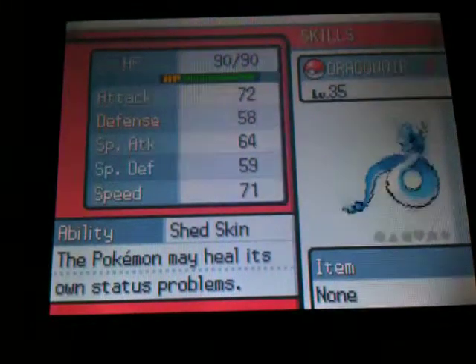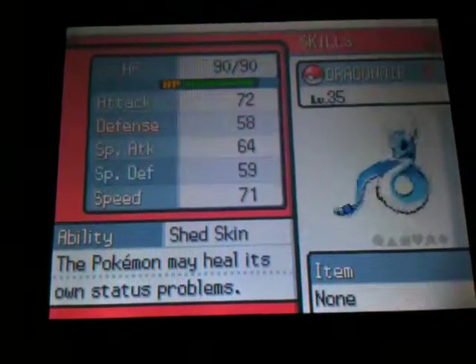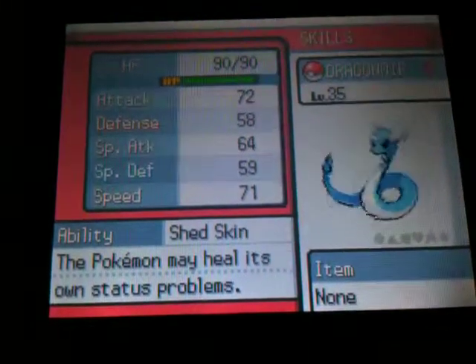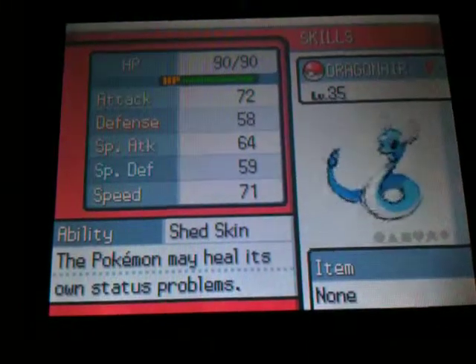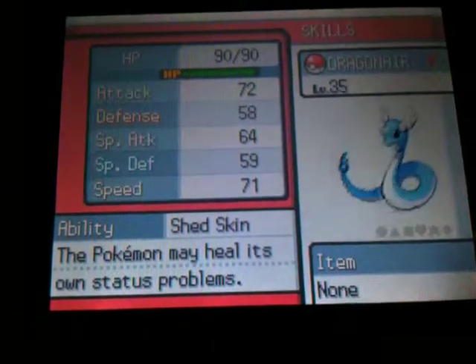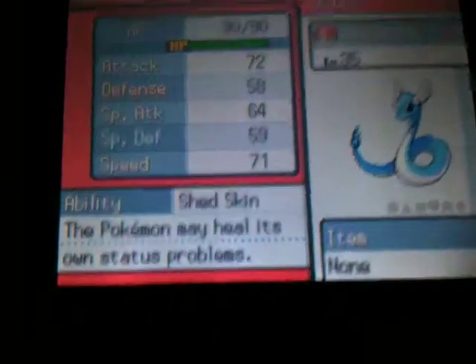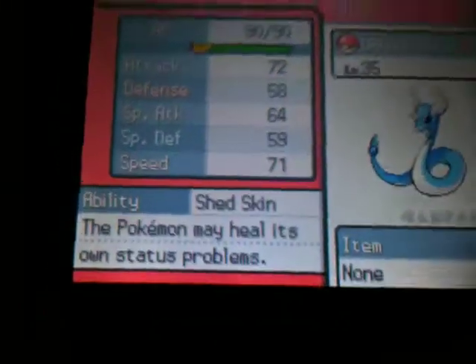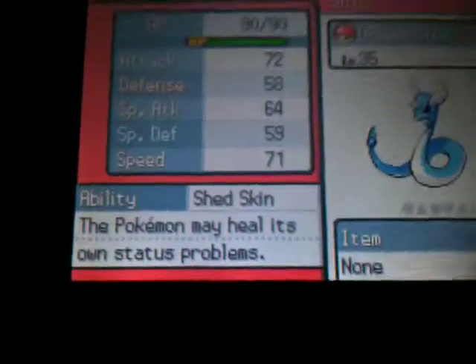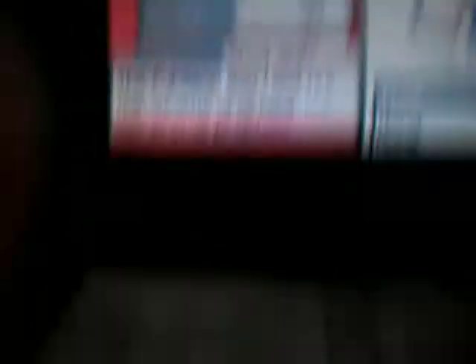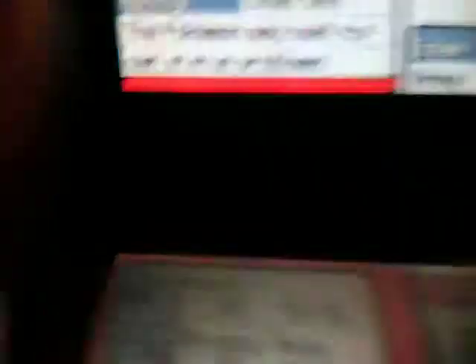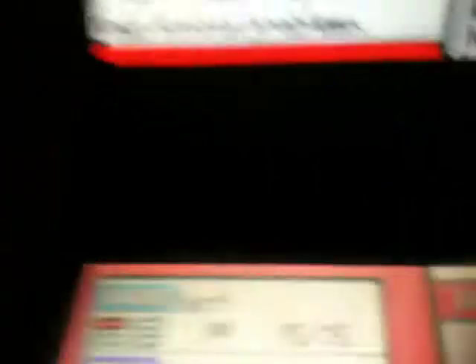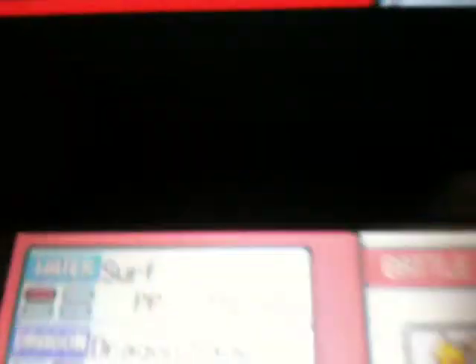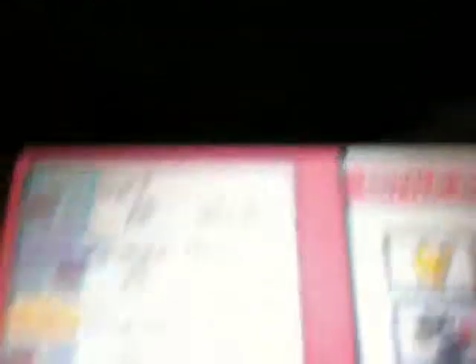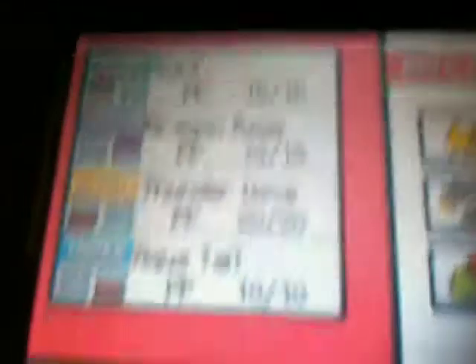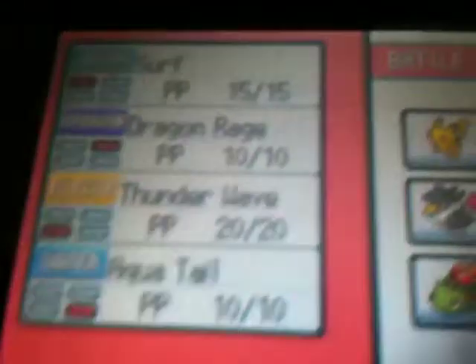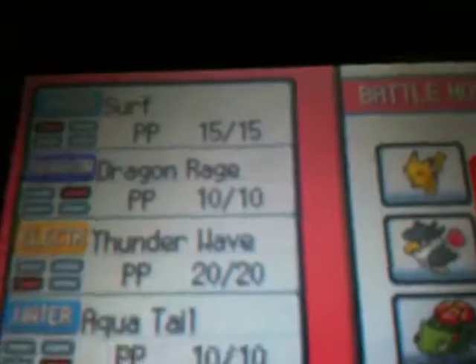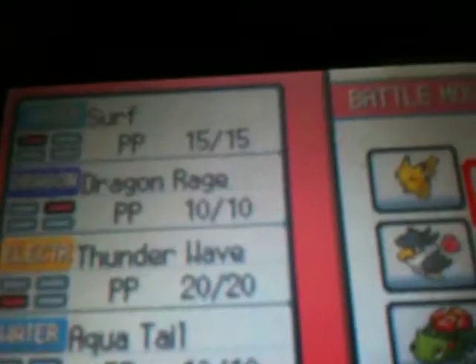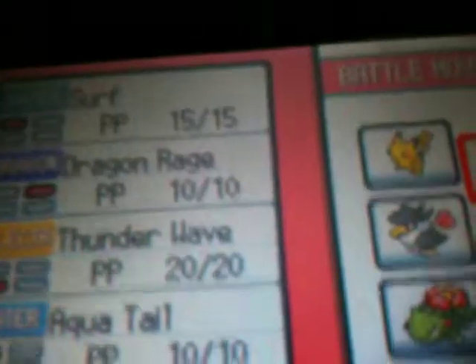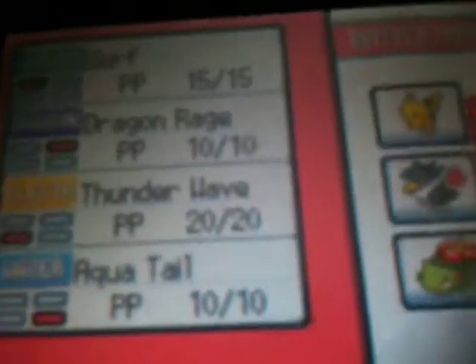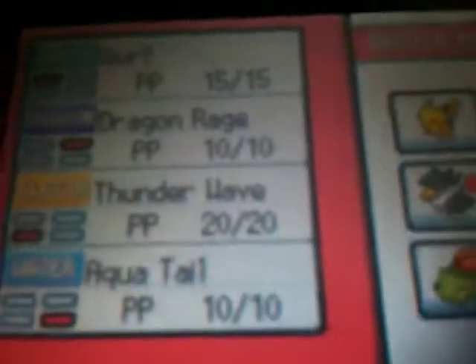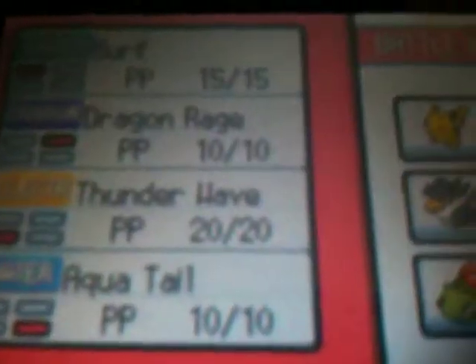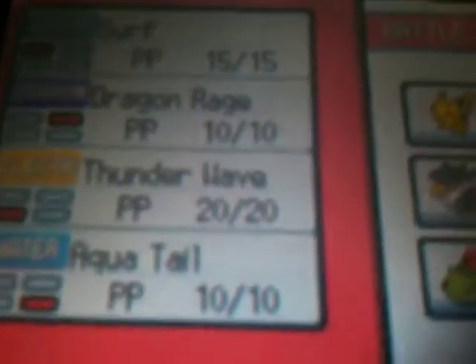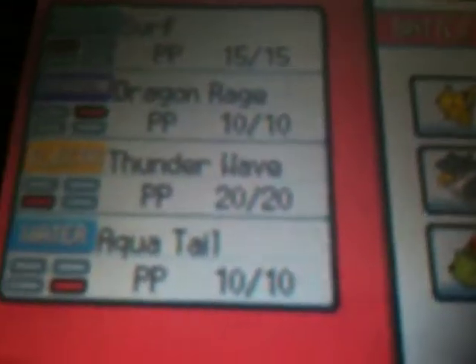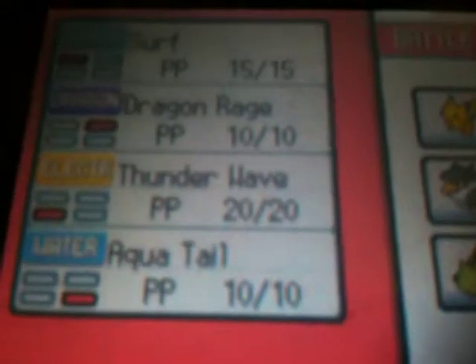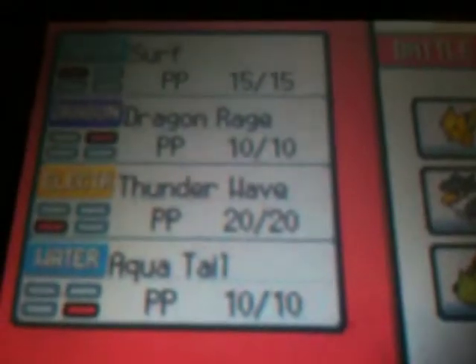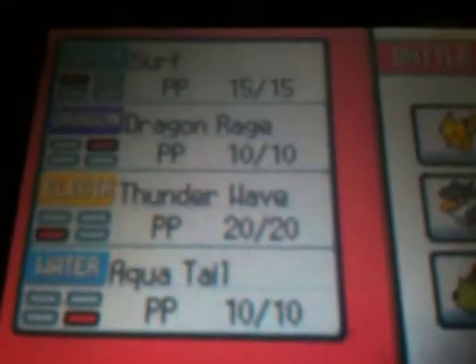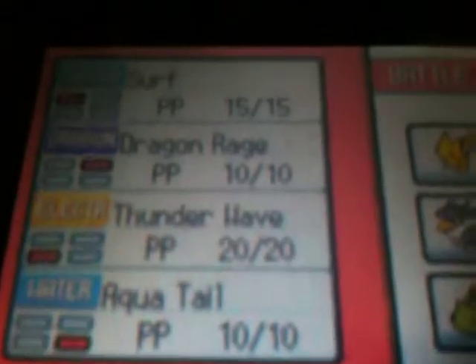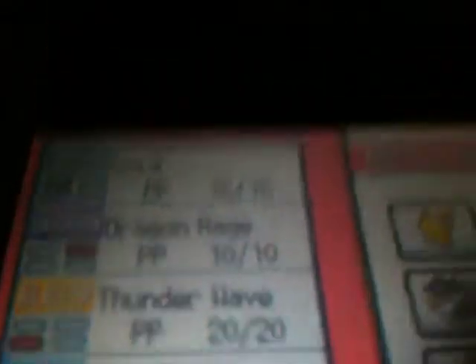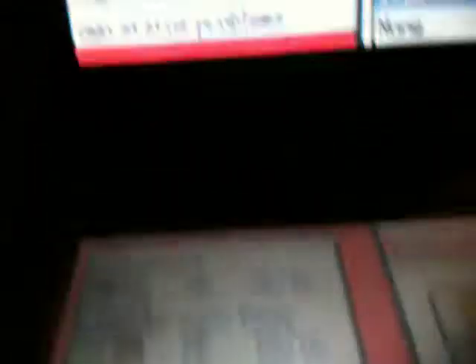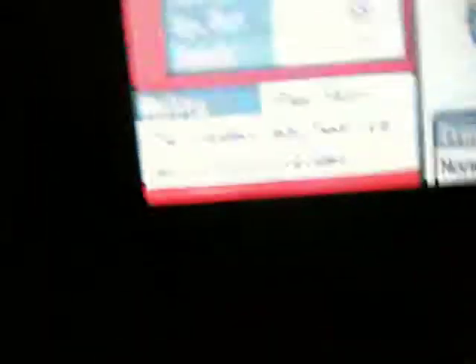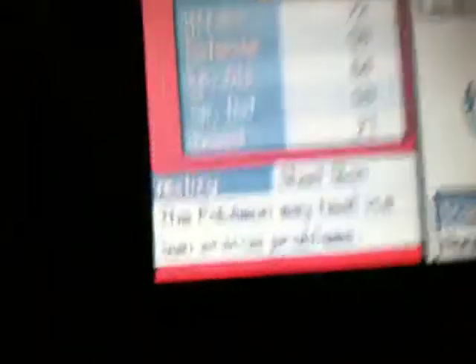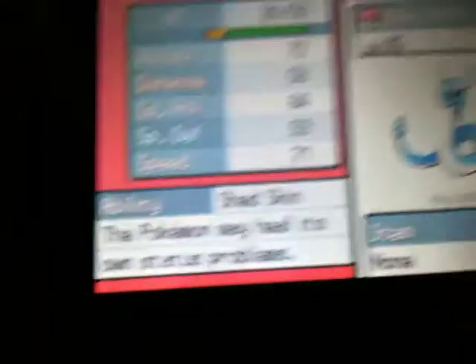Dragonair's attacks are: Surf, Dragon Rage, Thunder Wave, and Aqua Tail.